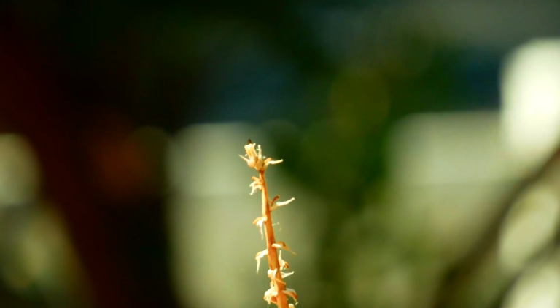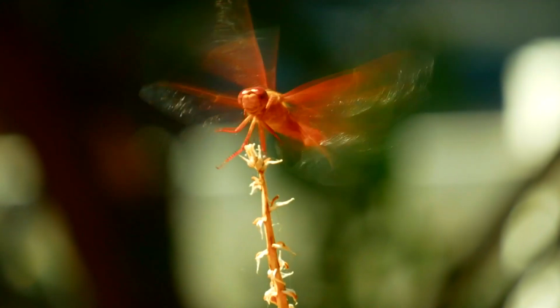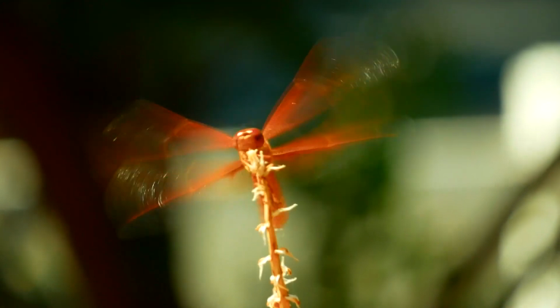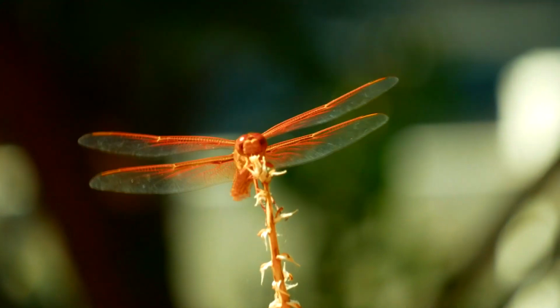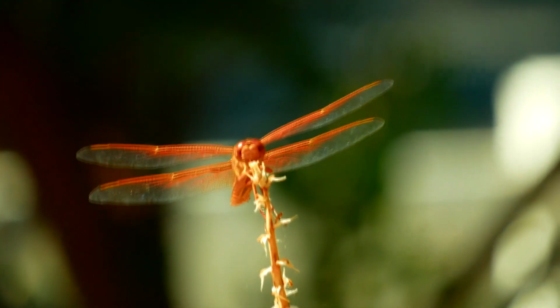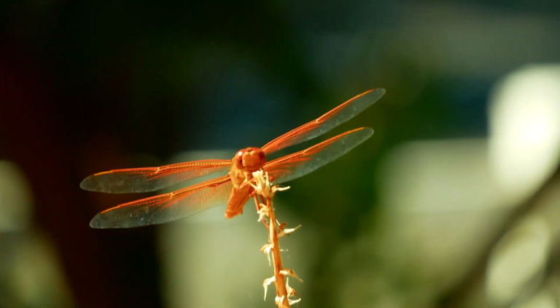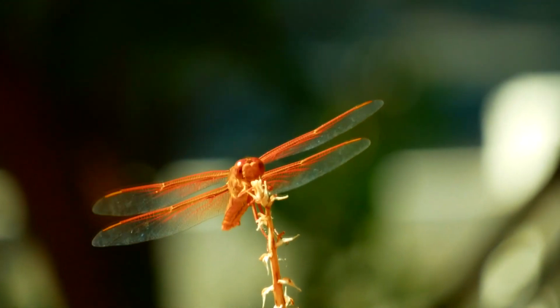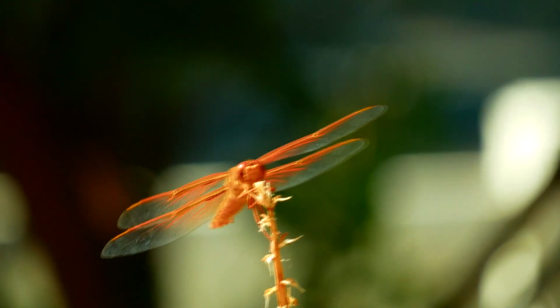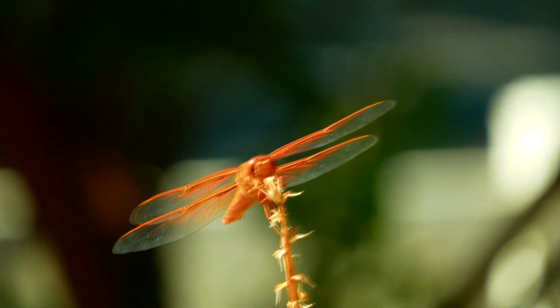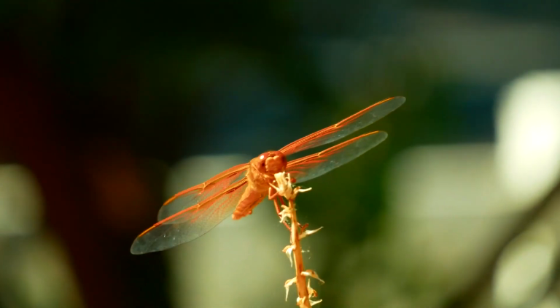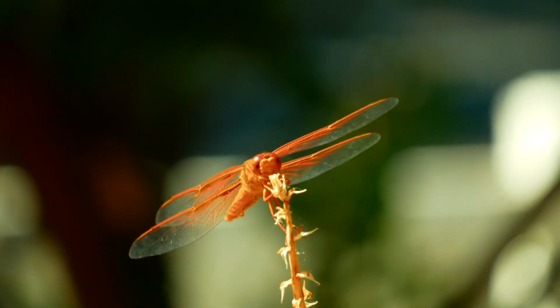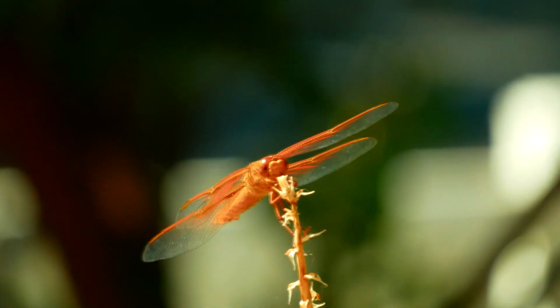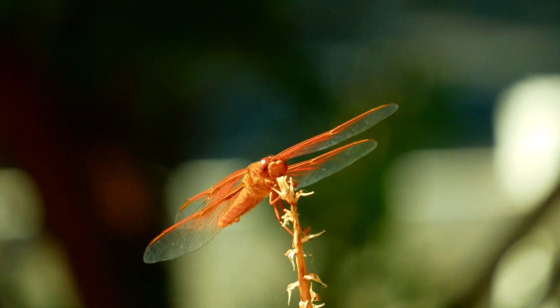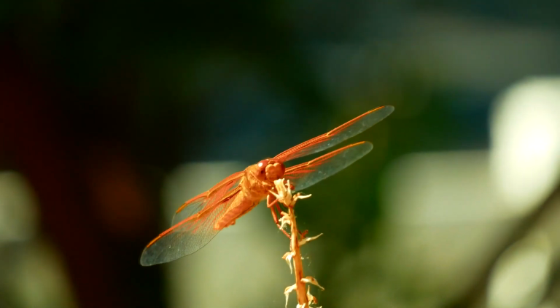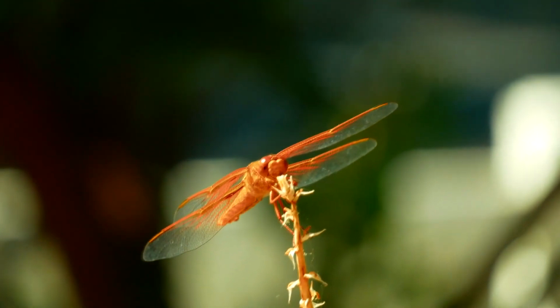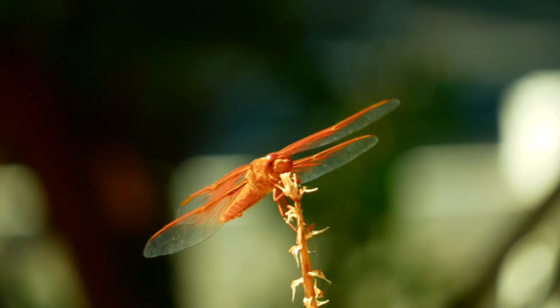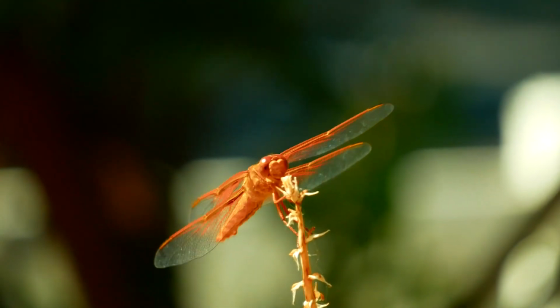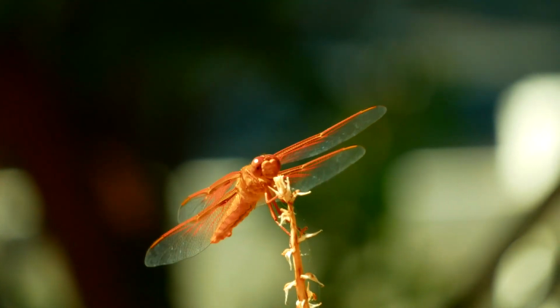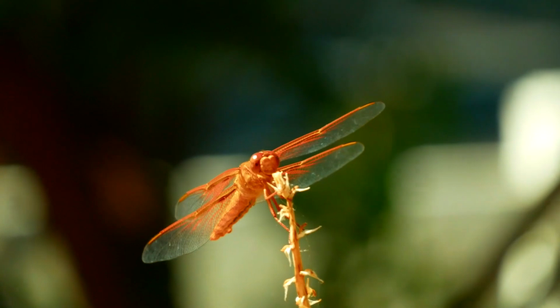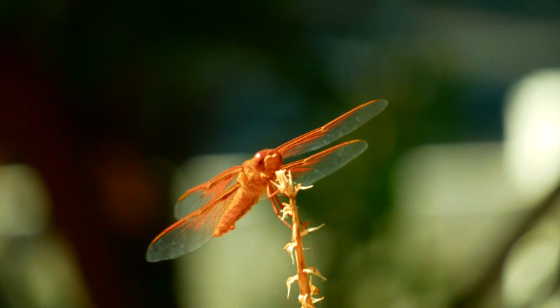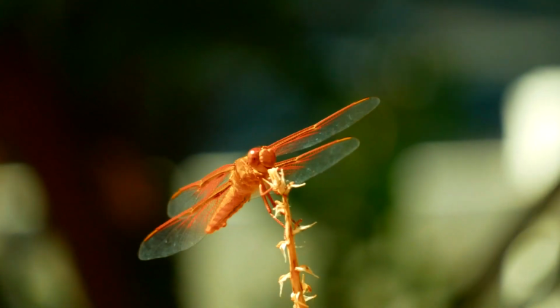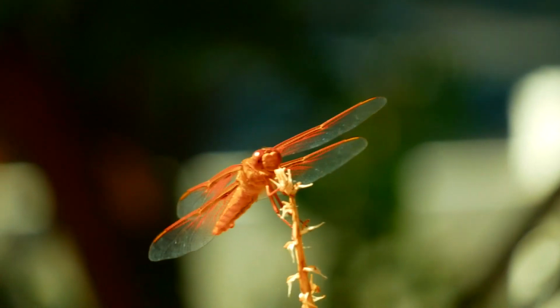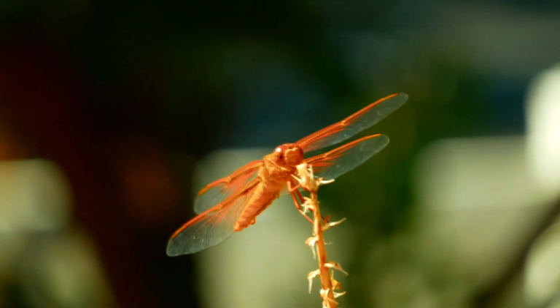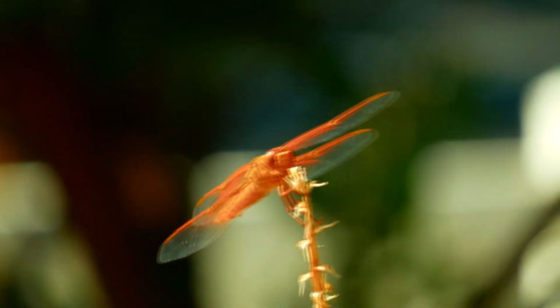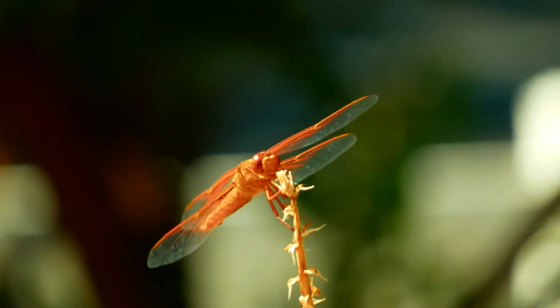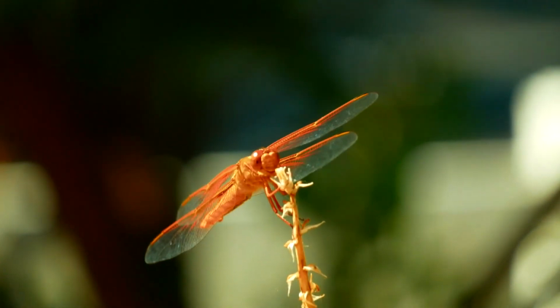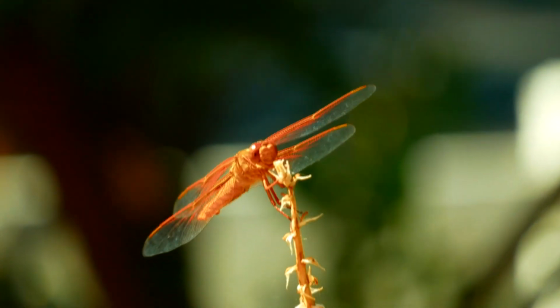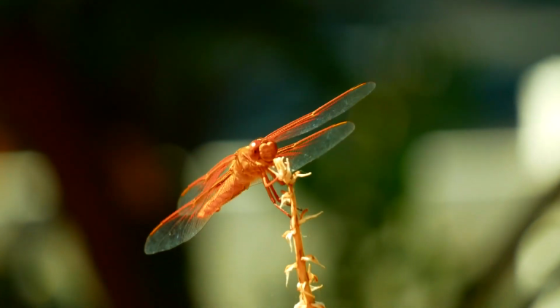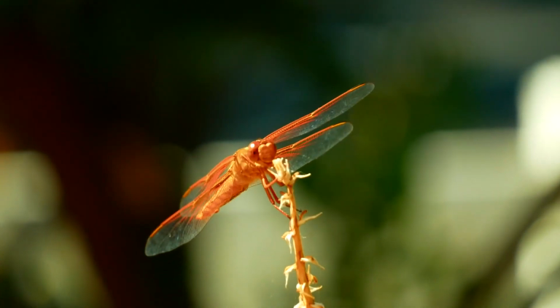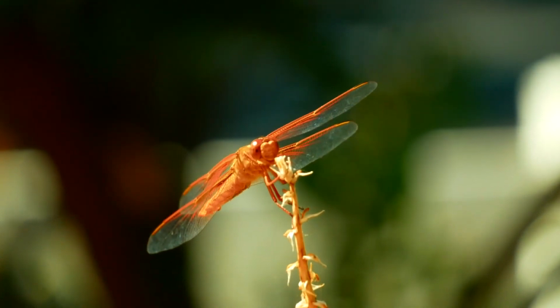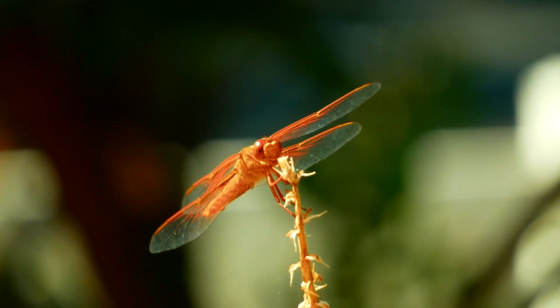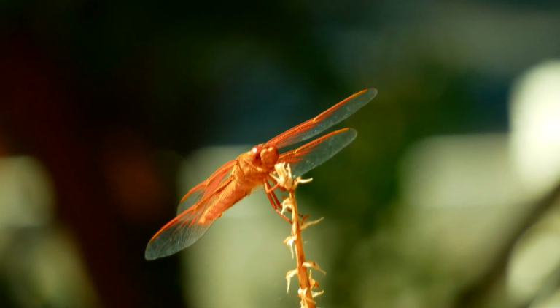This is done at night to help prevent predation during this vulnerable time, though dragonflies are still eaten by birds, bats, and even each other.